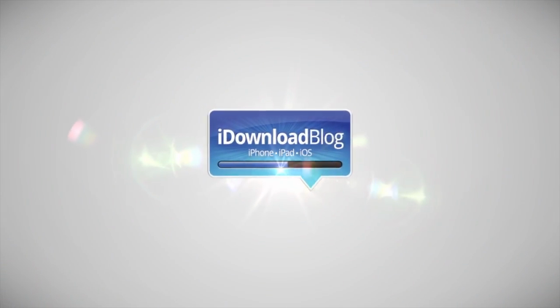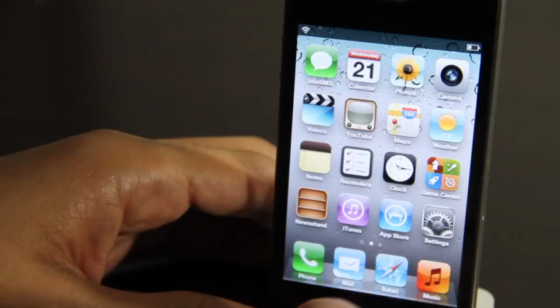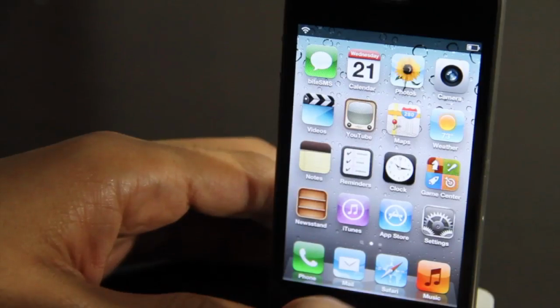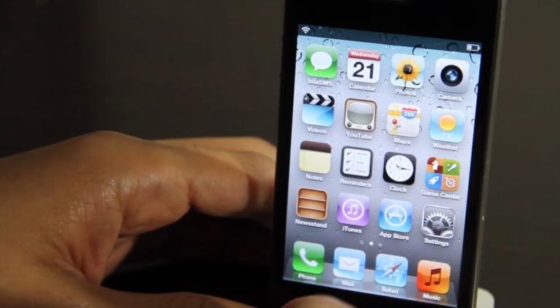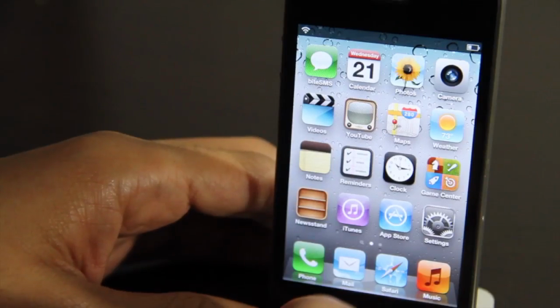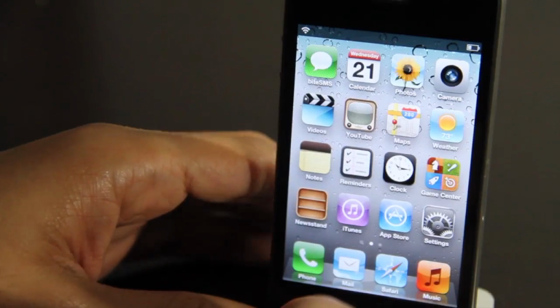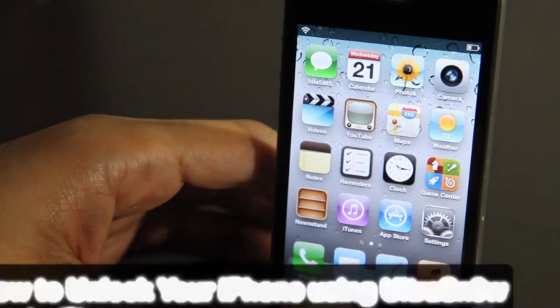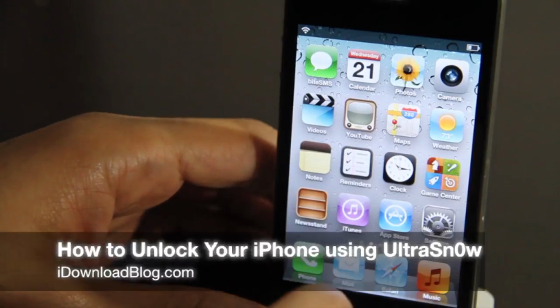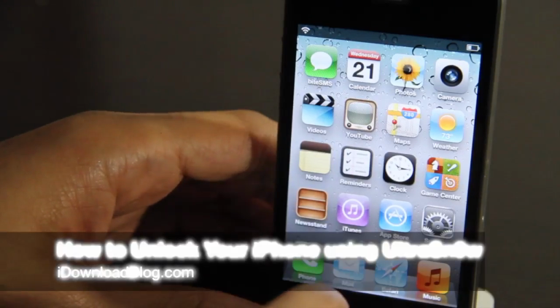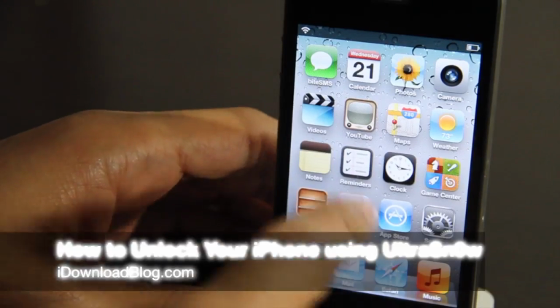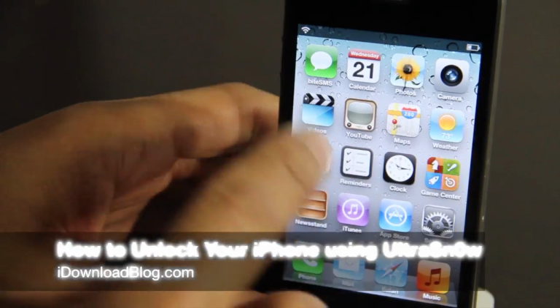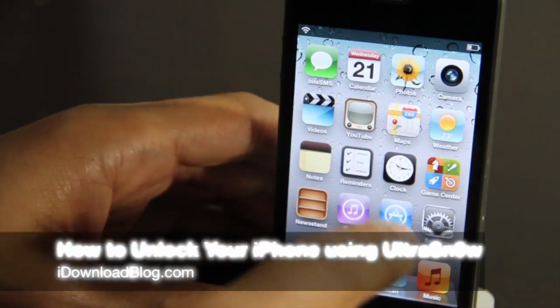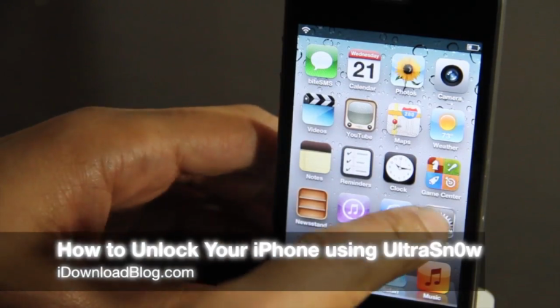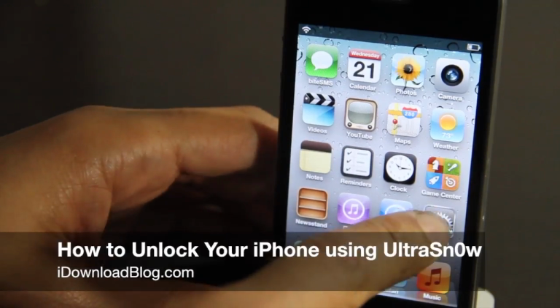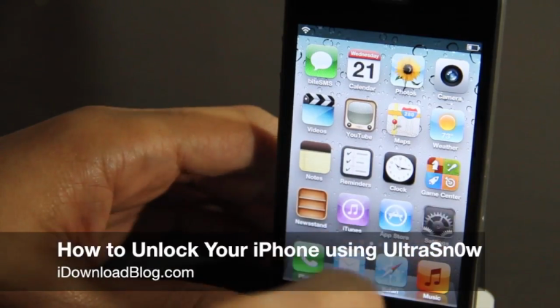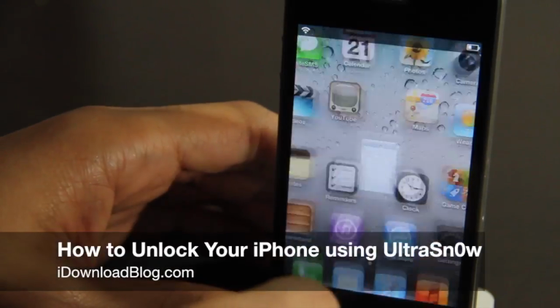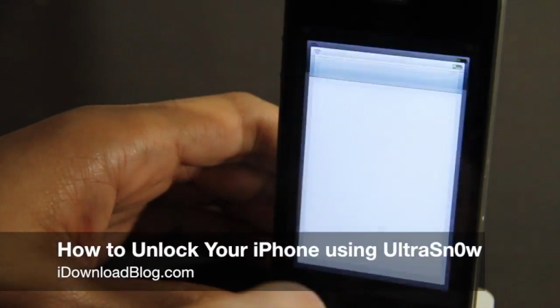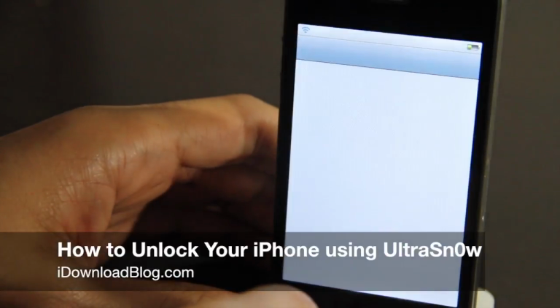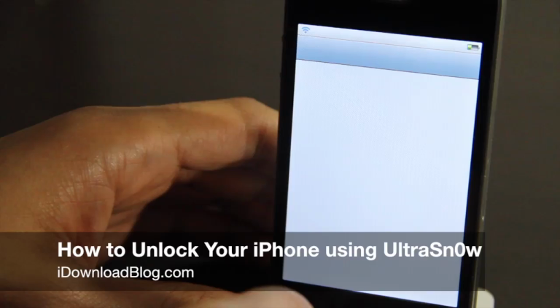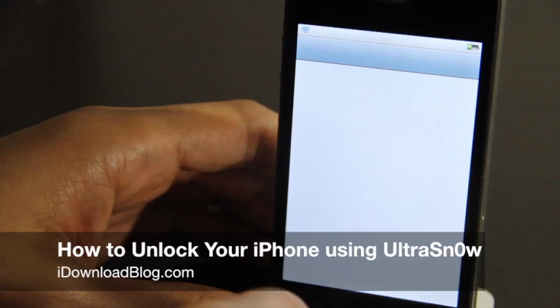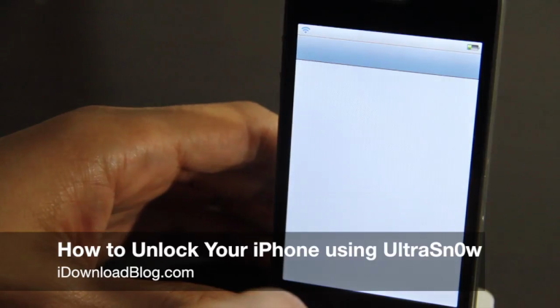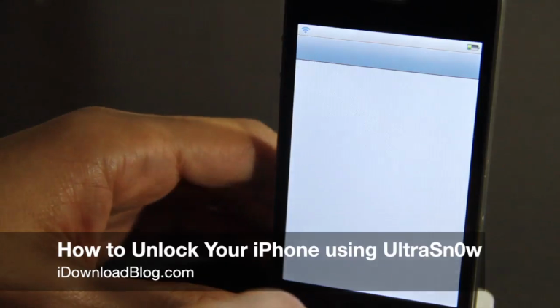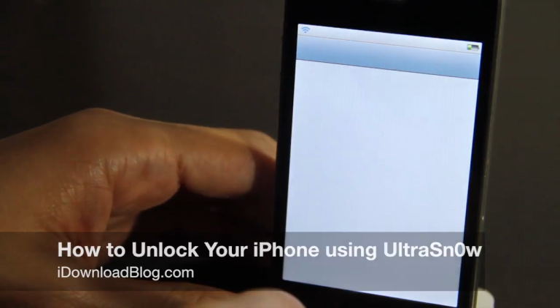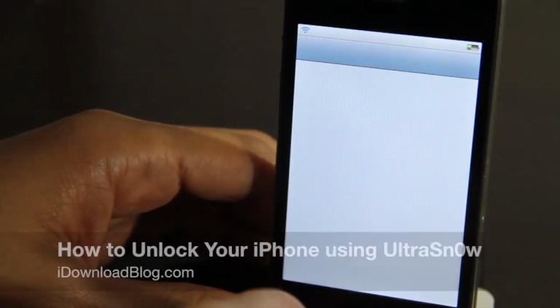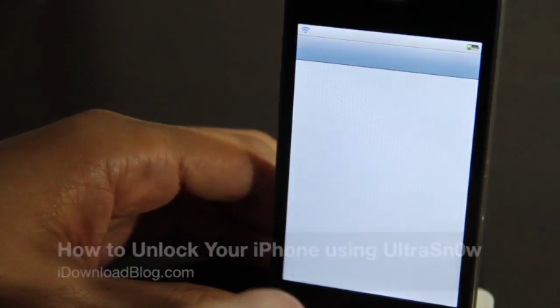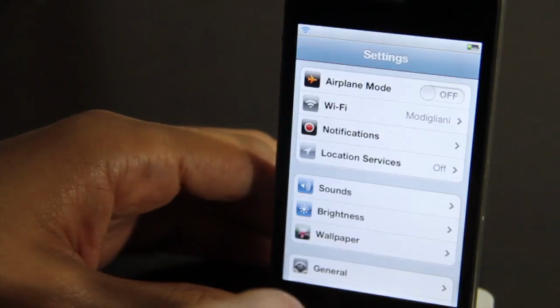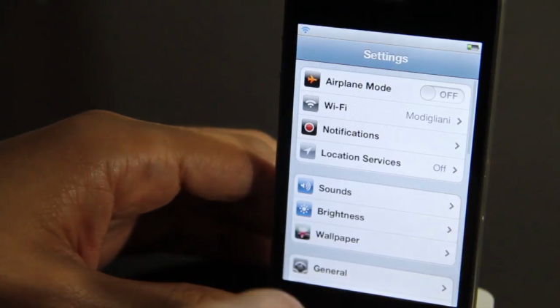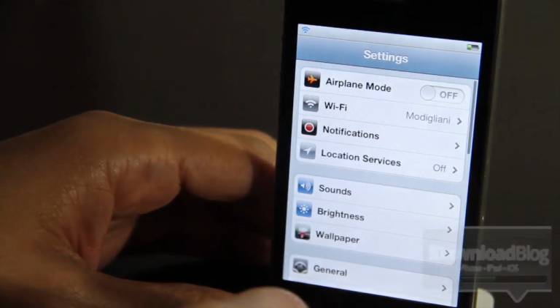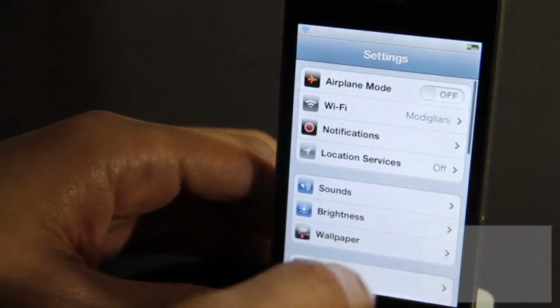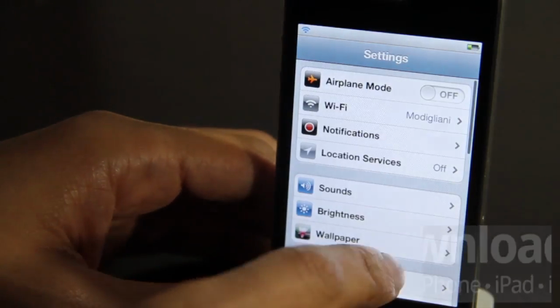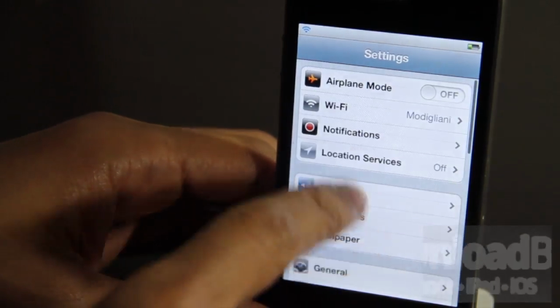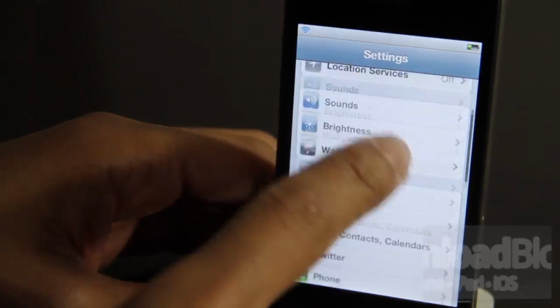Hey guys, it's Jeff with iDownloadBlog. I'm going to show you how to unlock your iPhone using Ultra Snow.